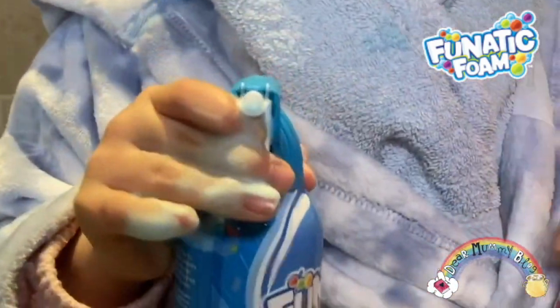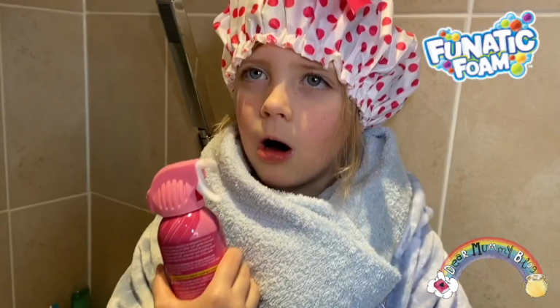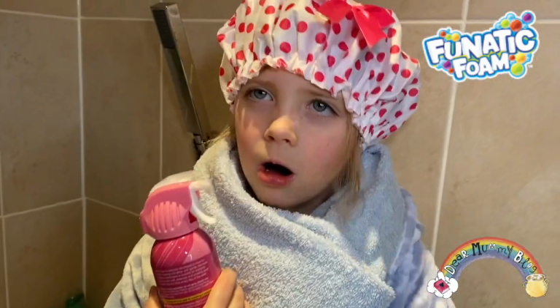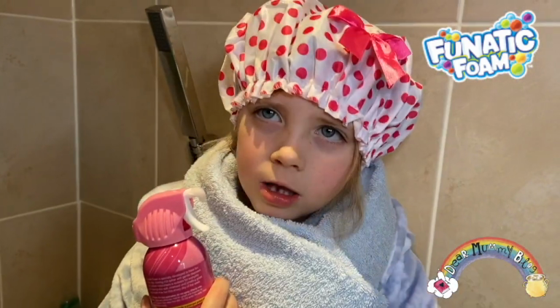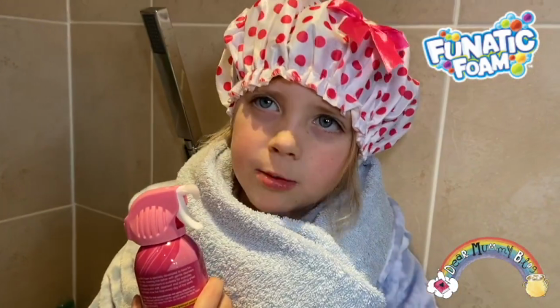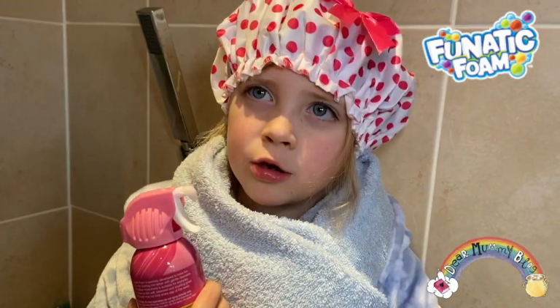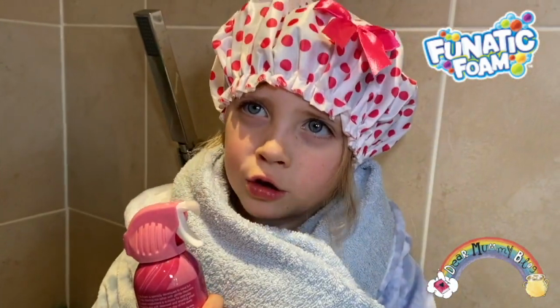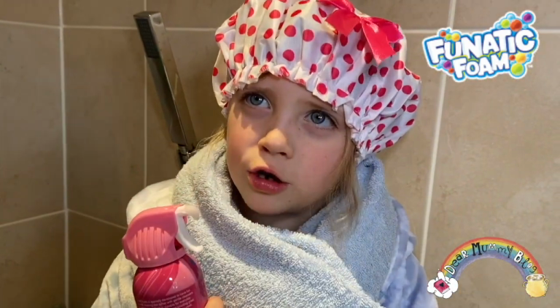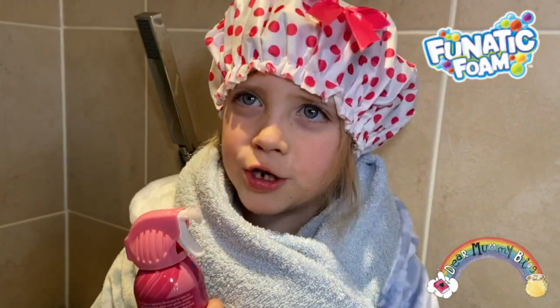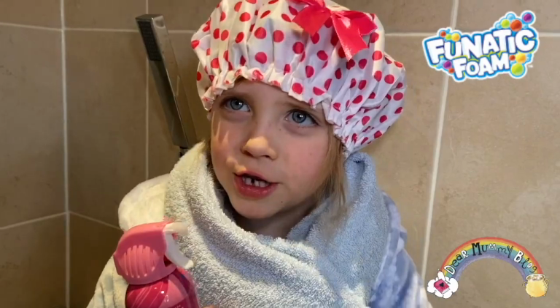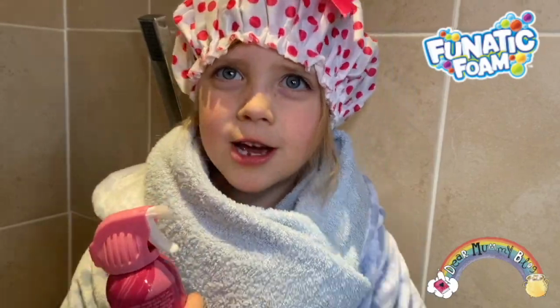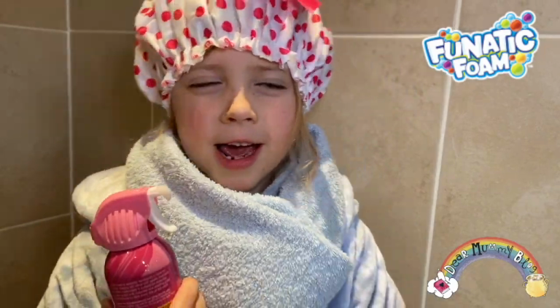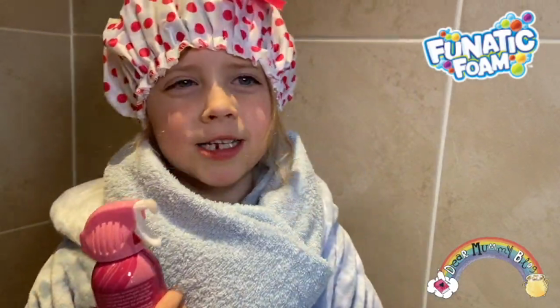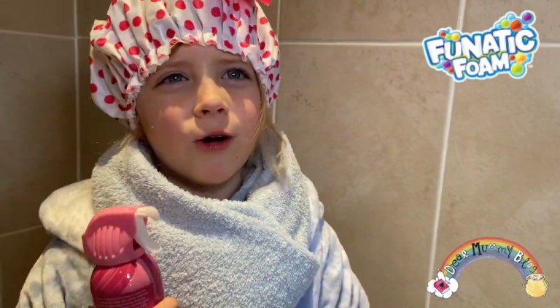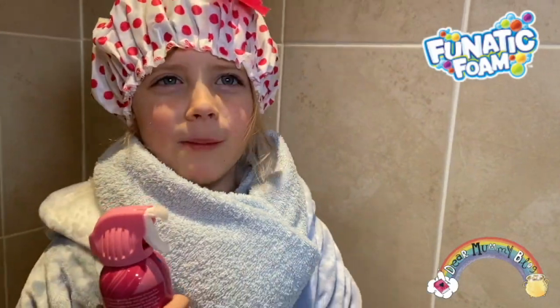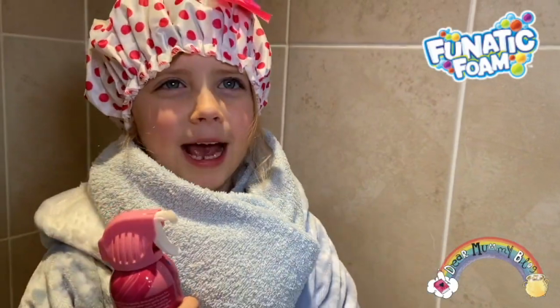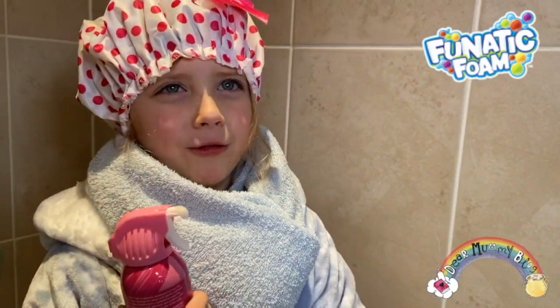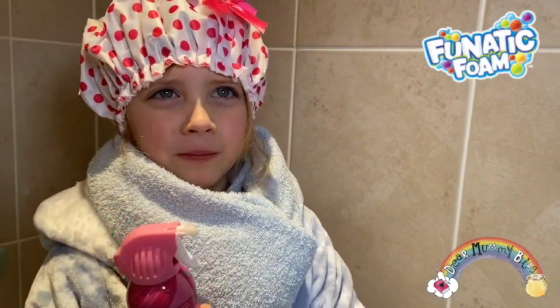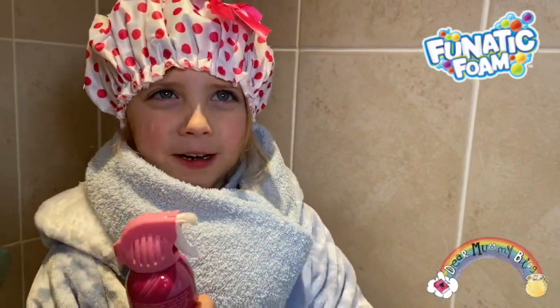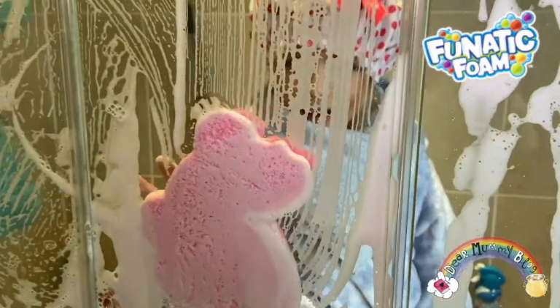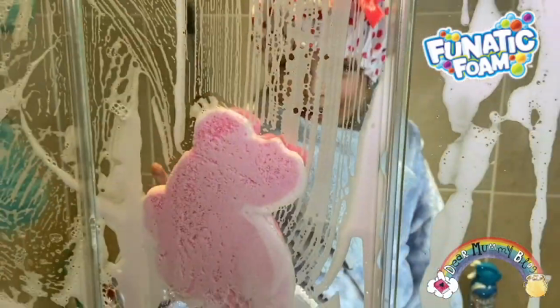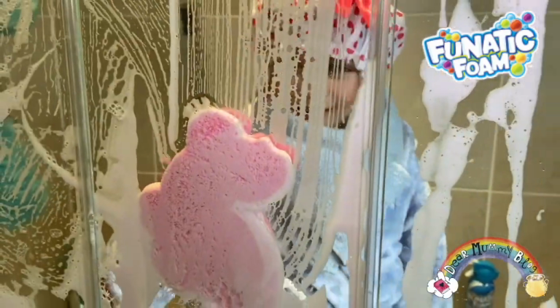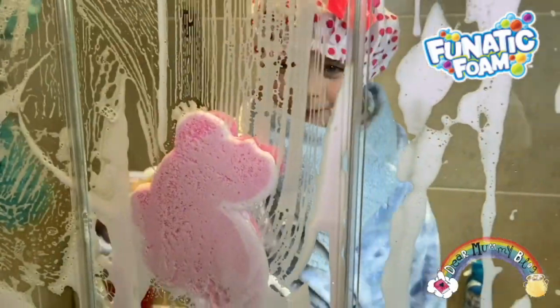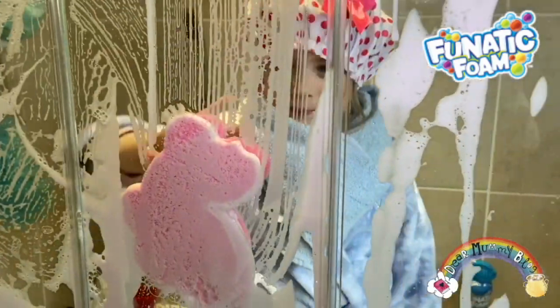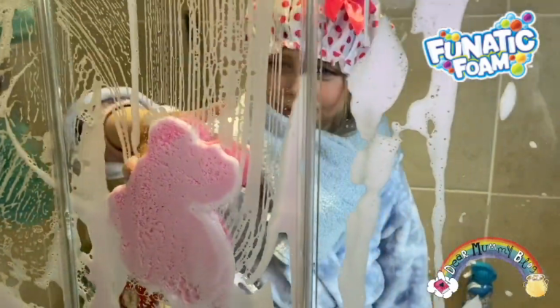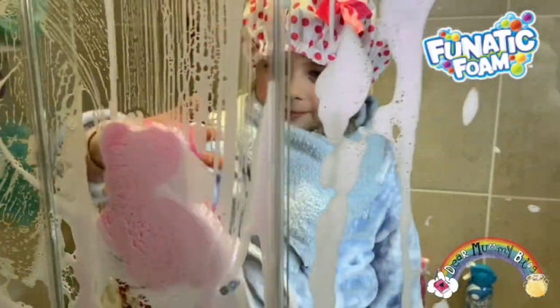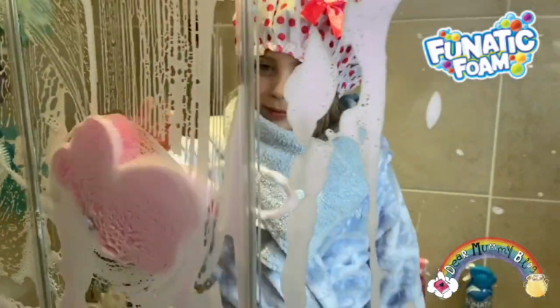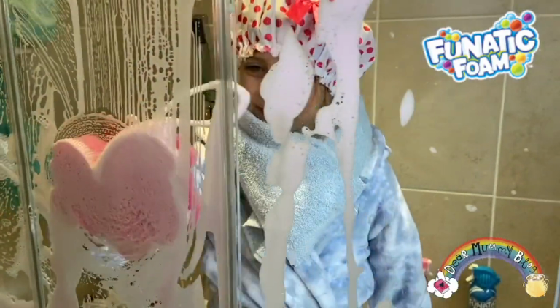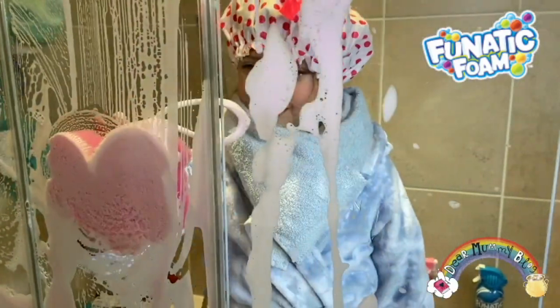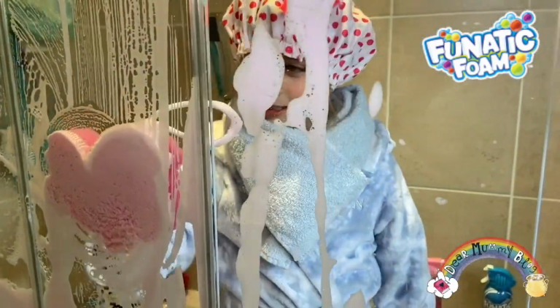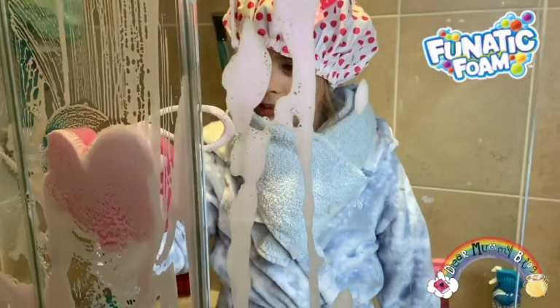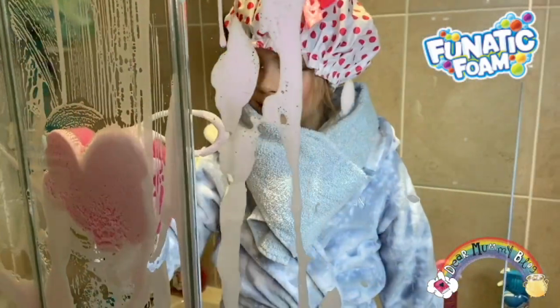Oh, it smells good. It's all made from real soap. Watch me write my name.